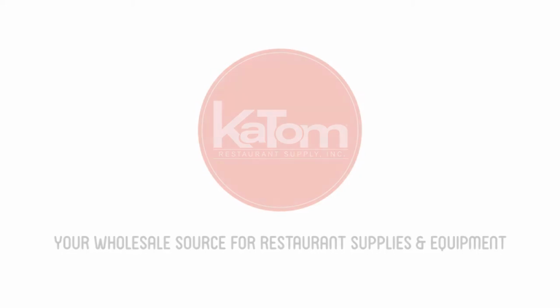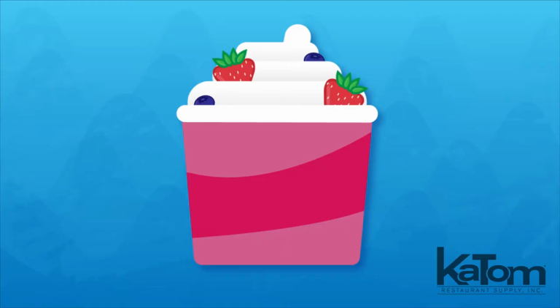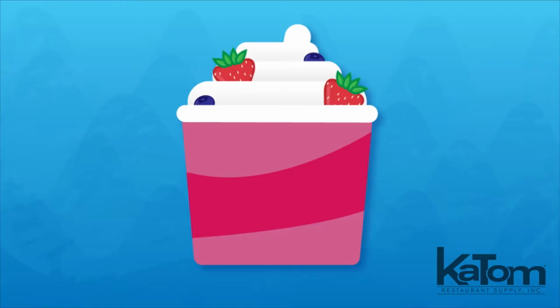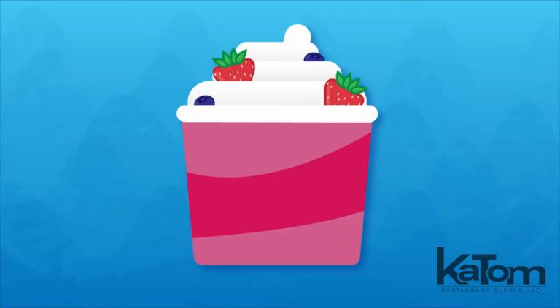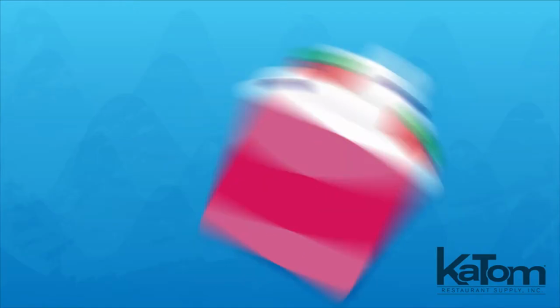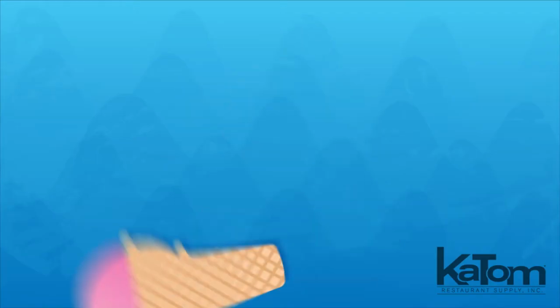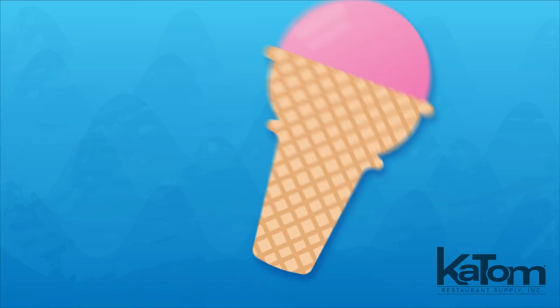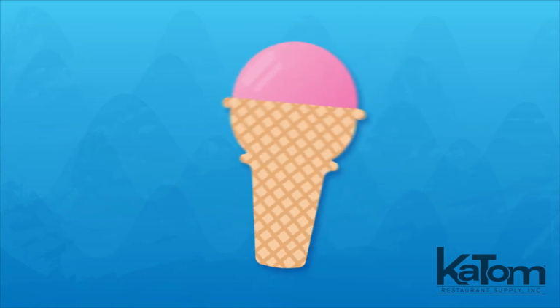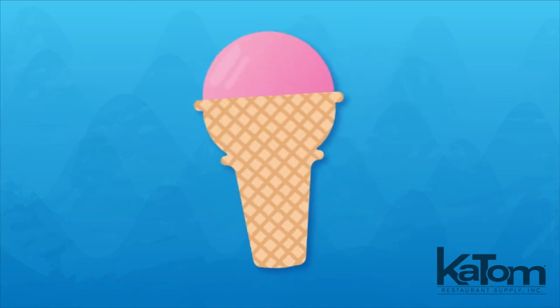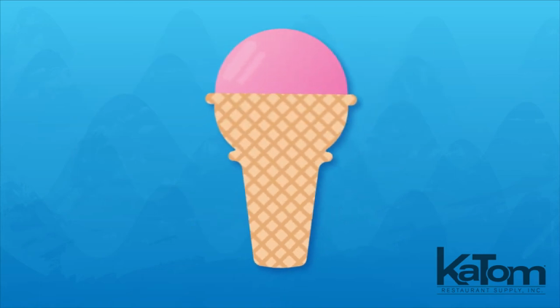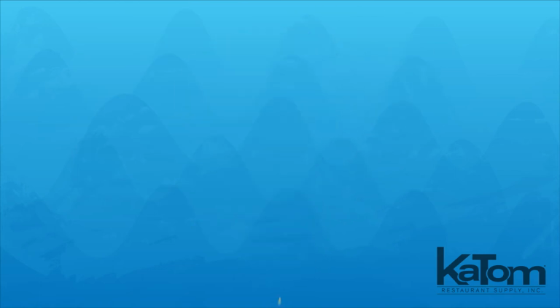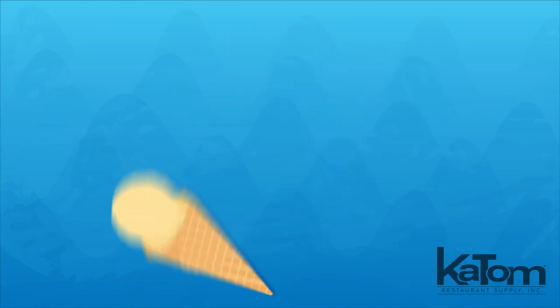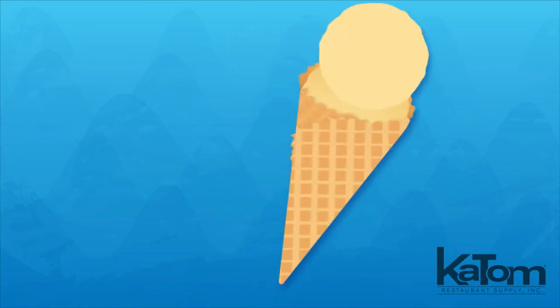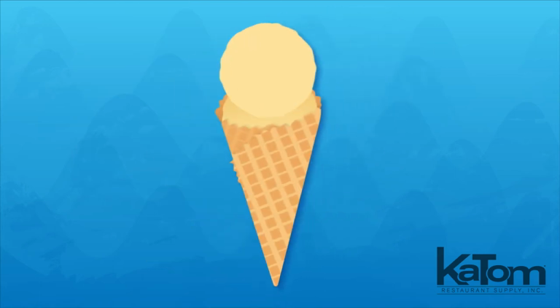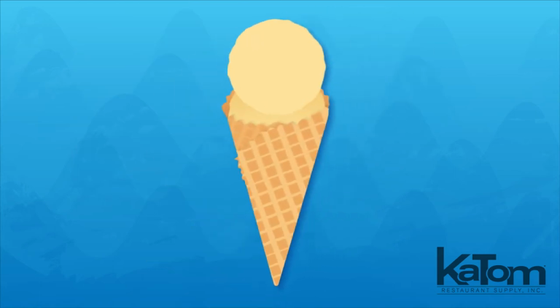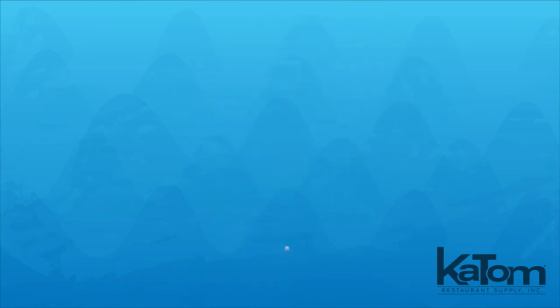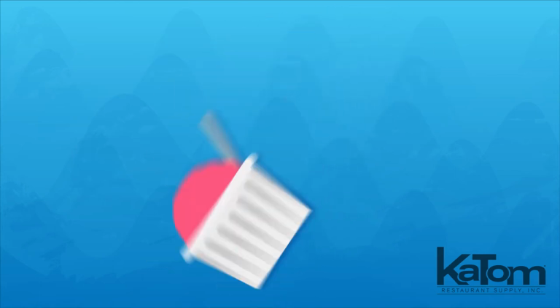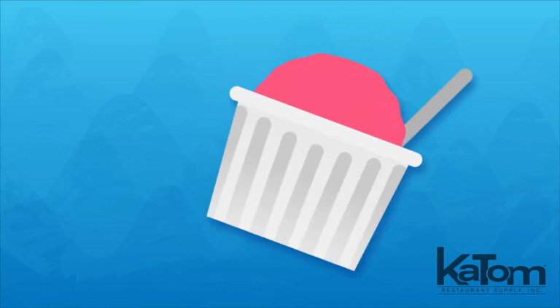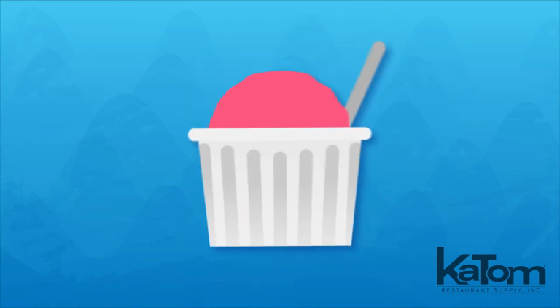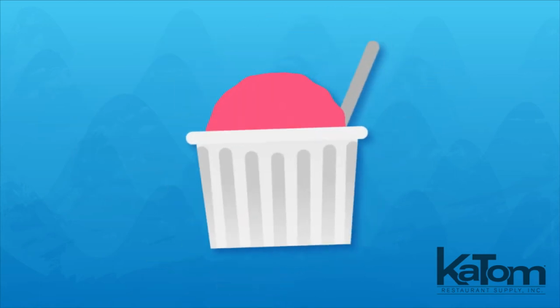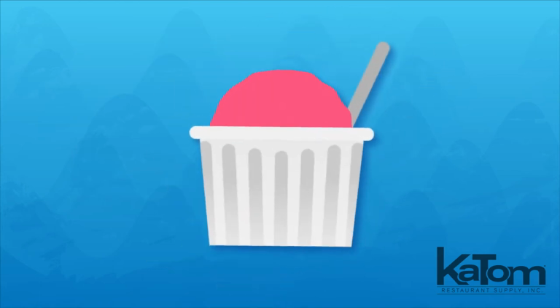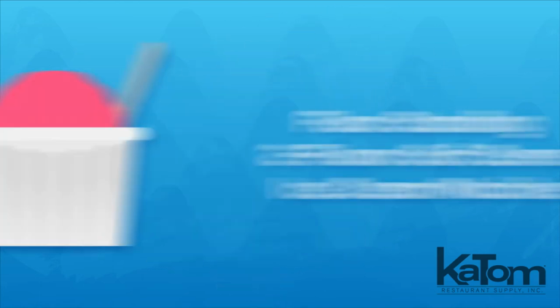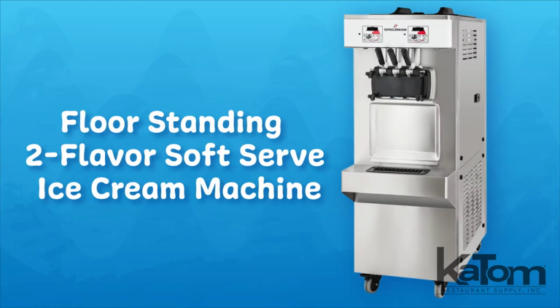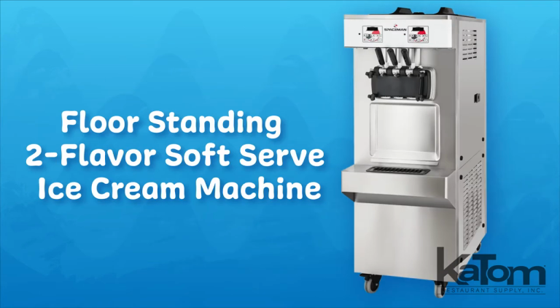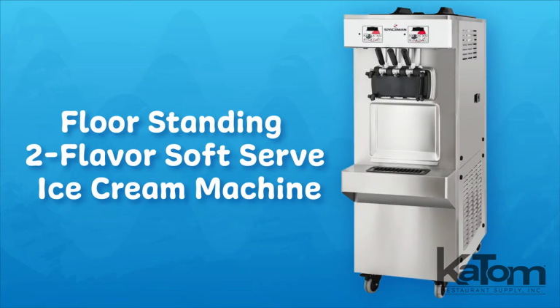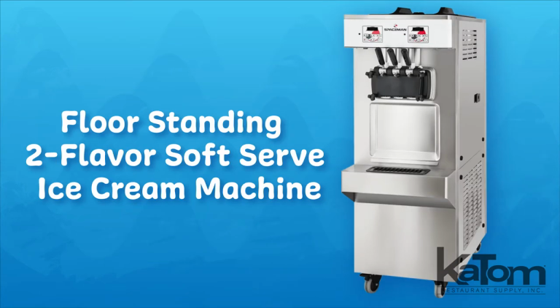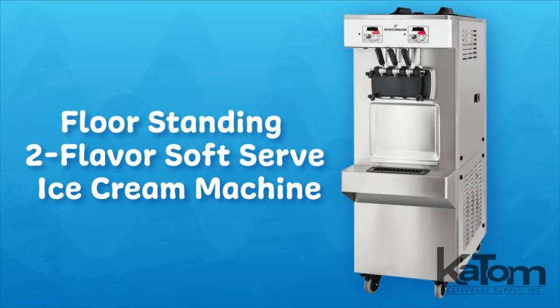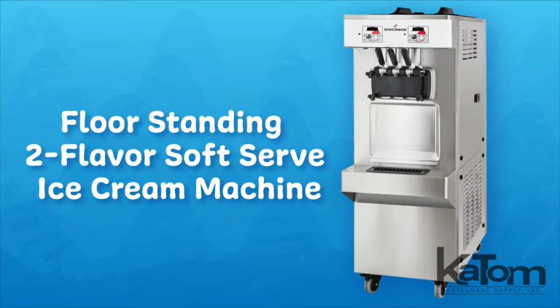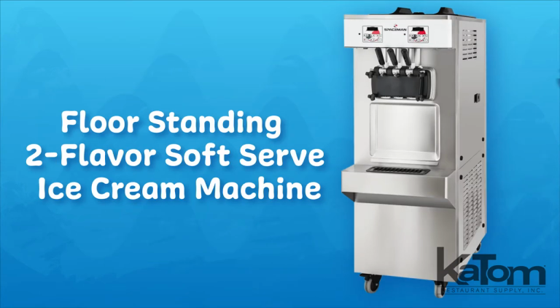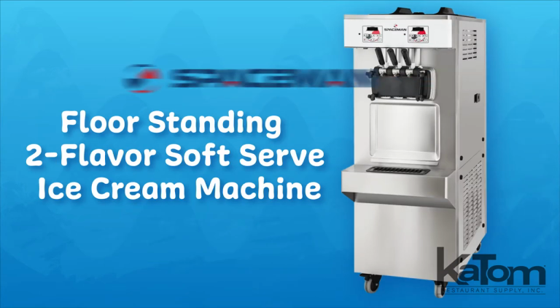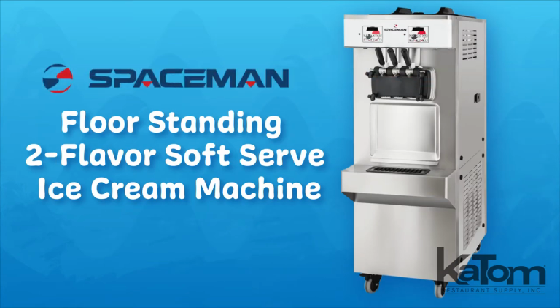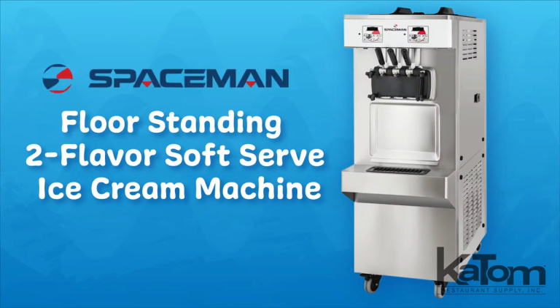Serve frozen yogurt, ice cream, custards, and sorbets with this soft serve ice cream machine from Spaceman.